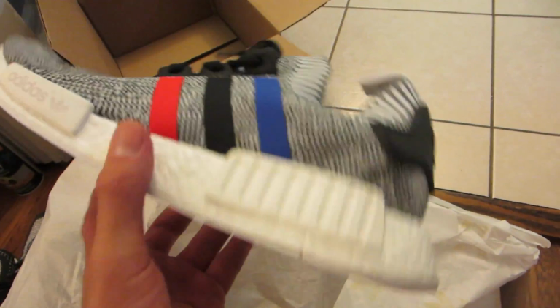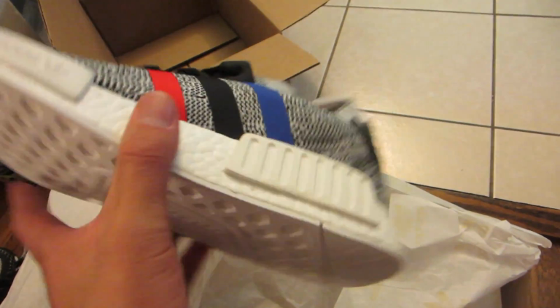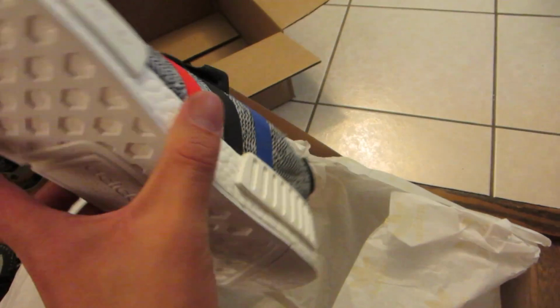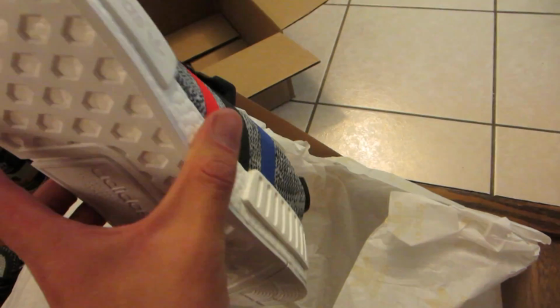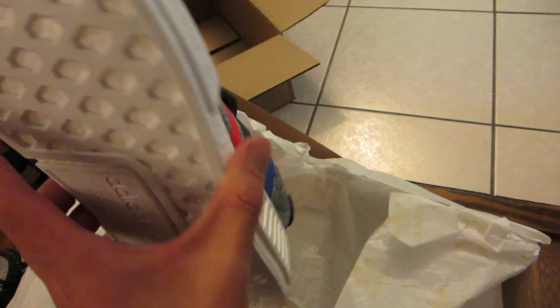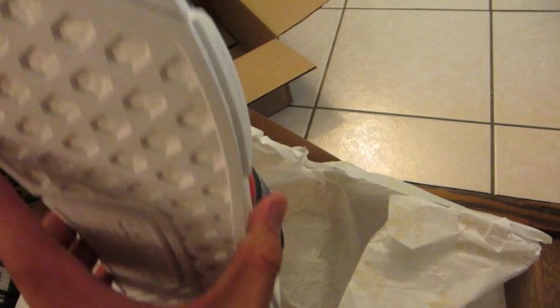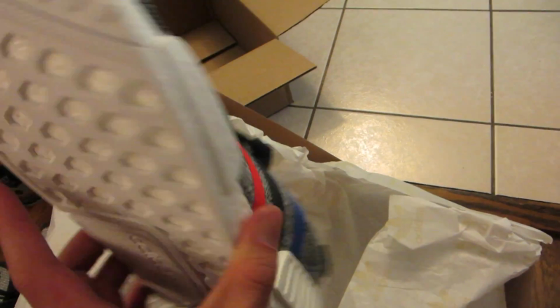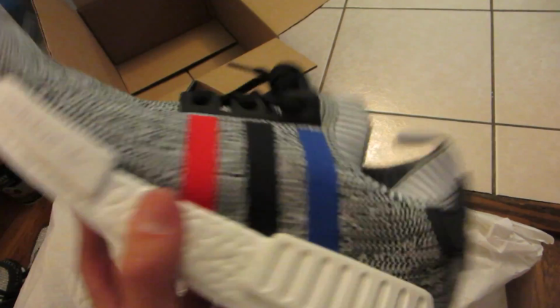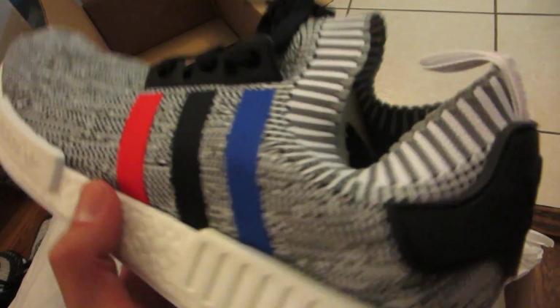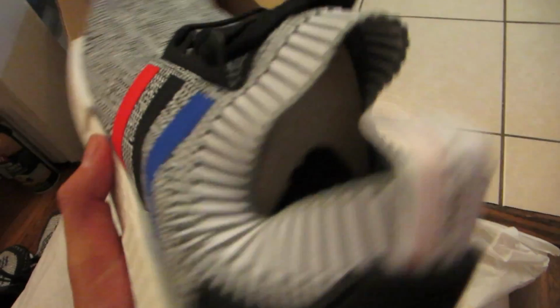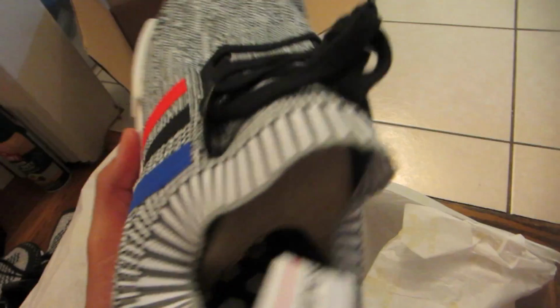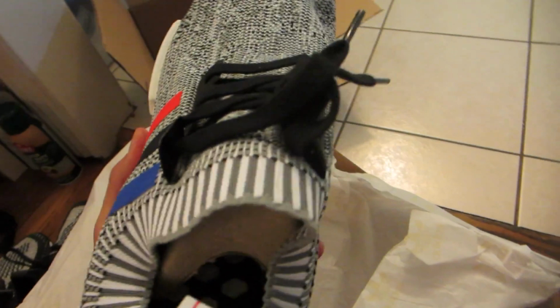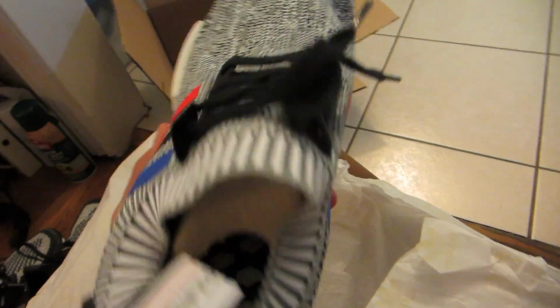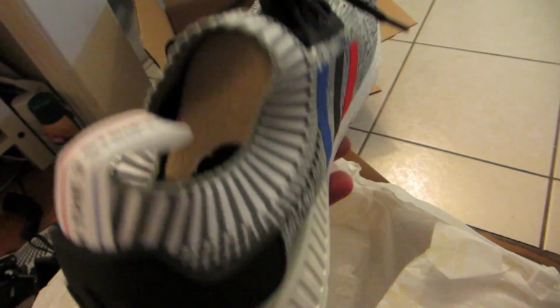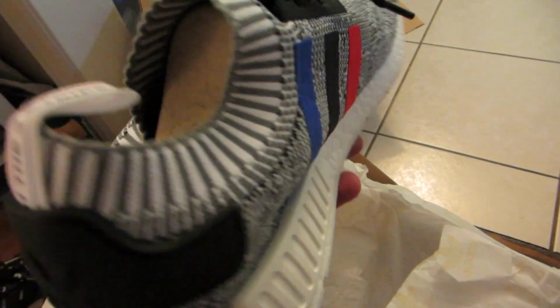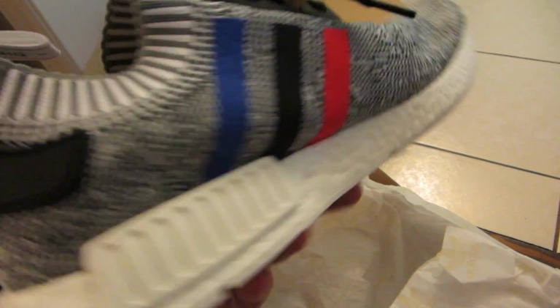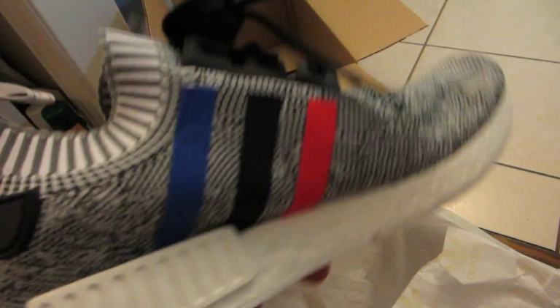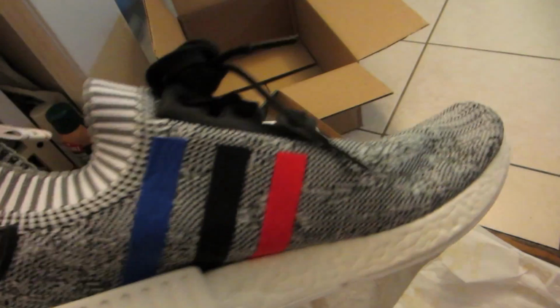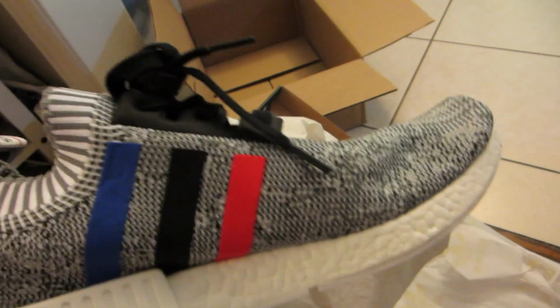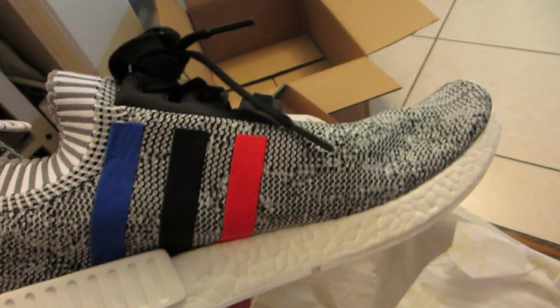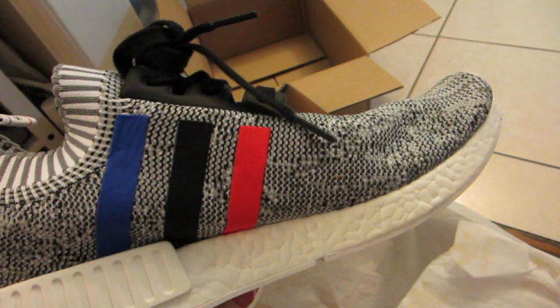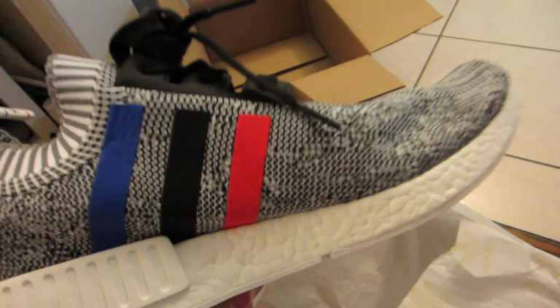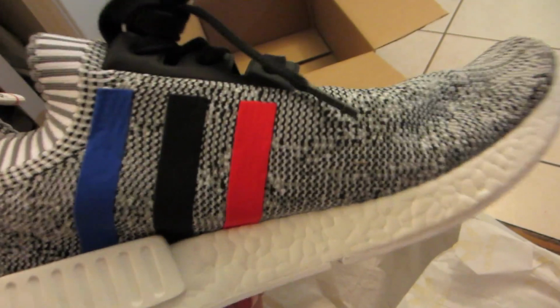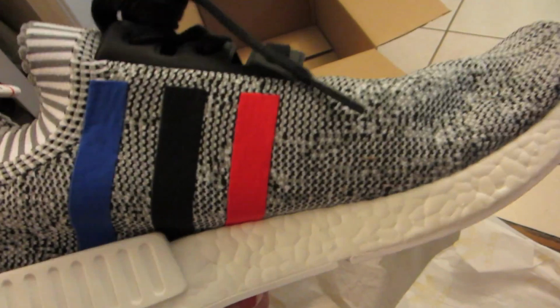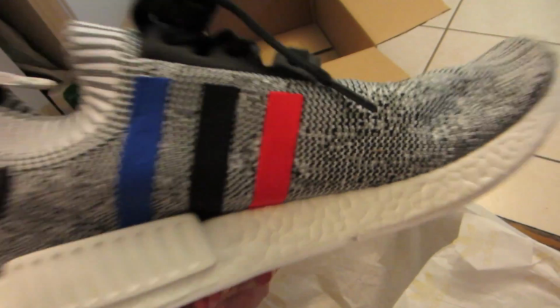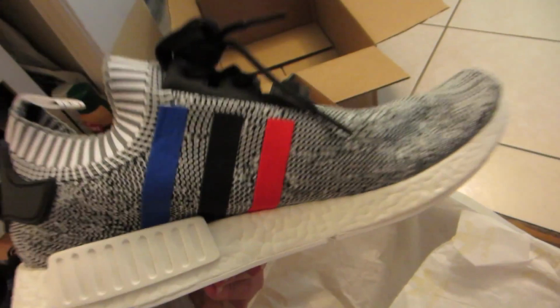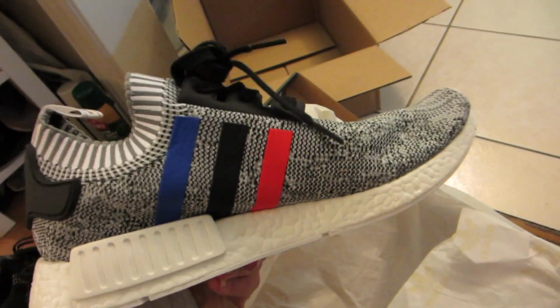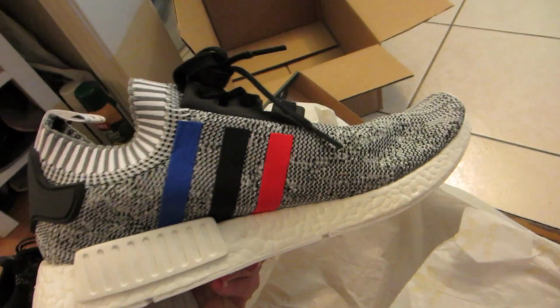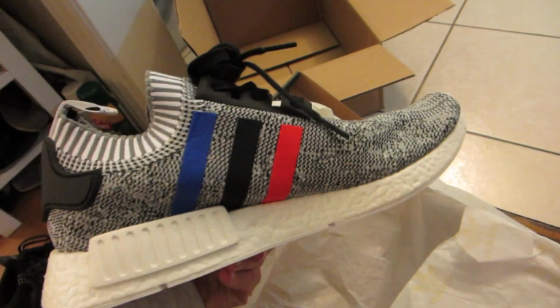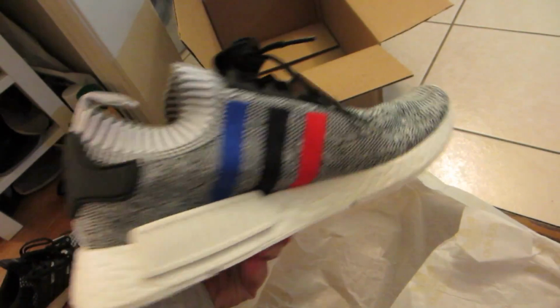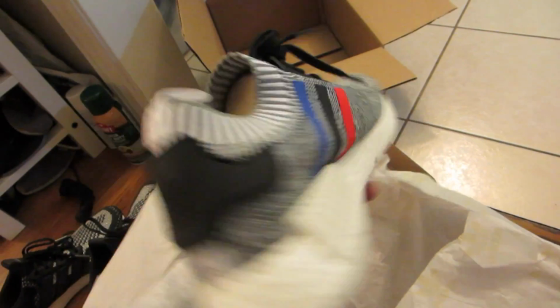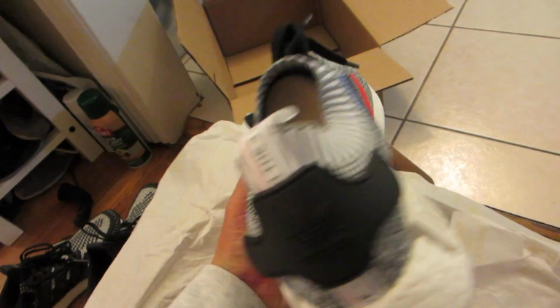But check those out. Hope you like it. Beautiful, beautiful shoe.